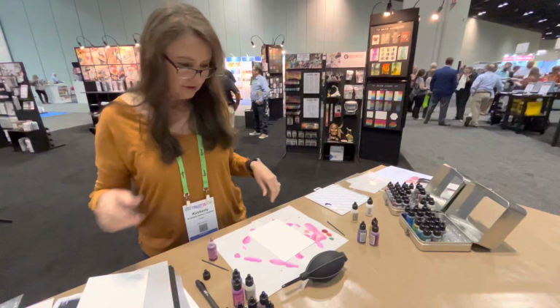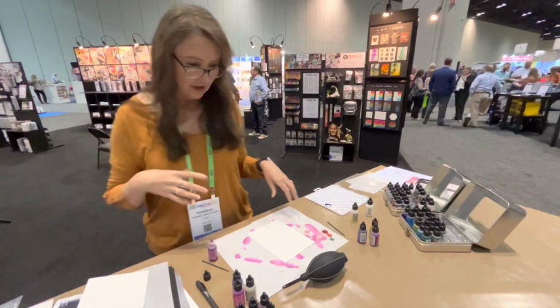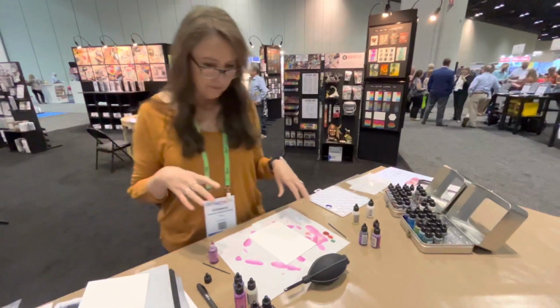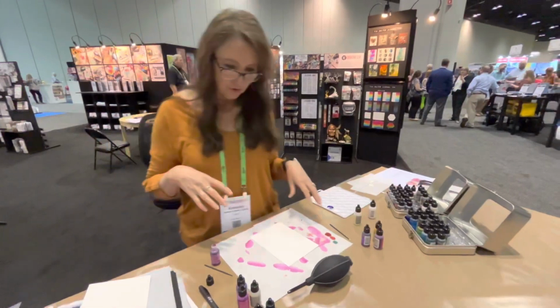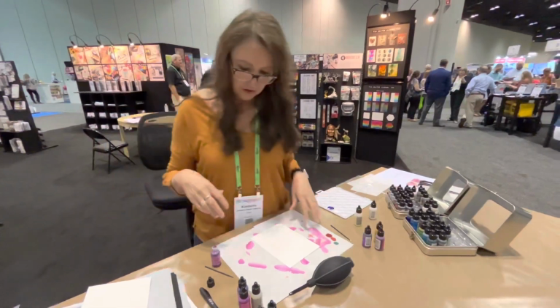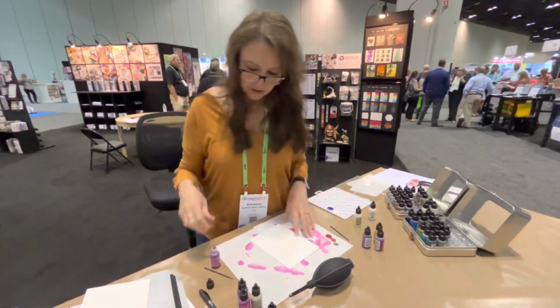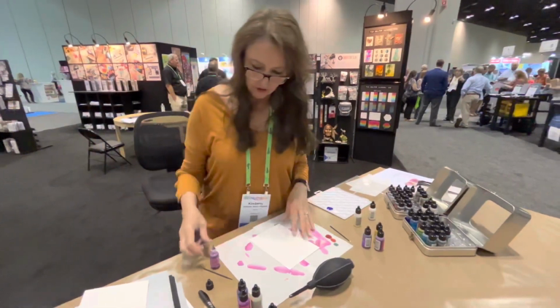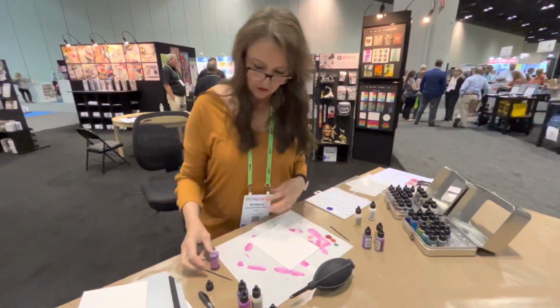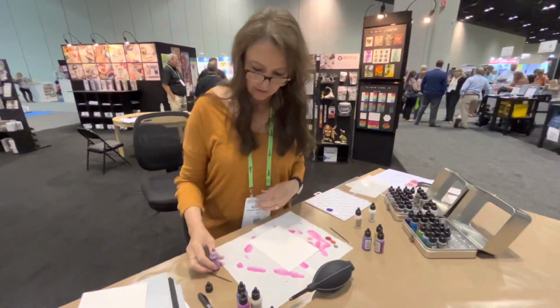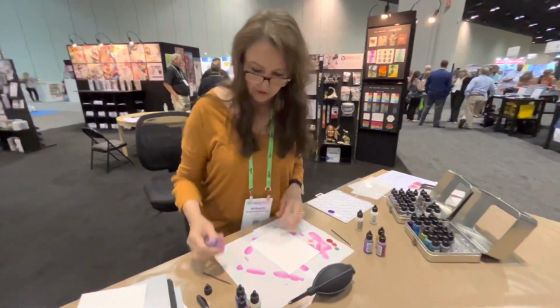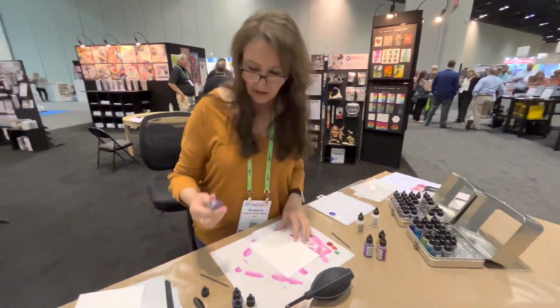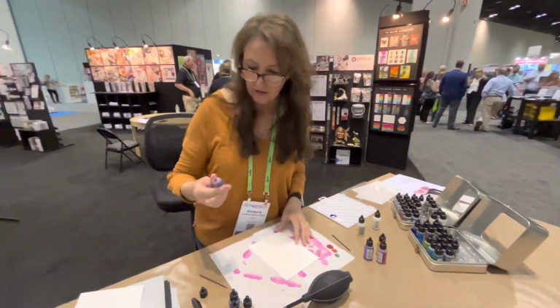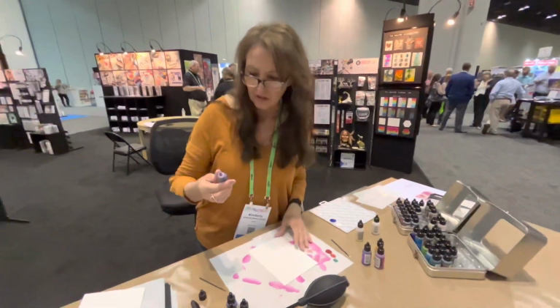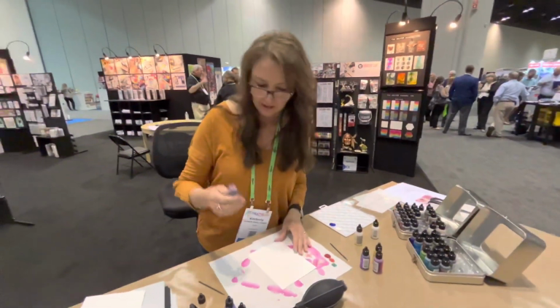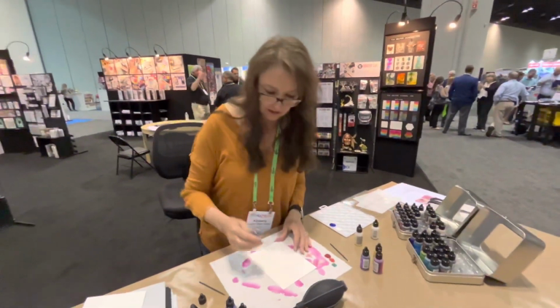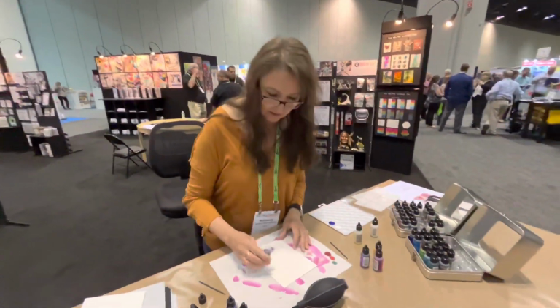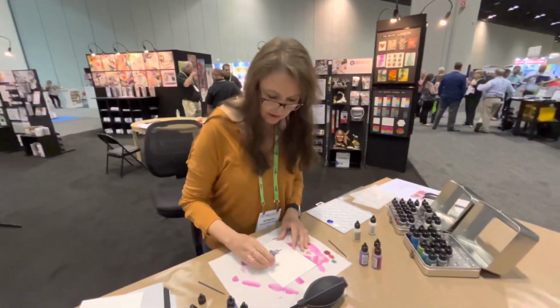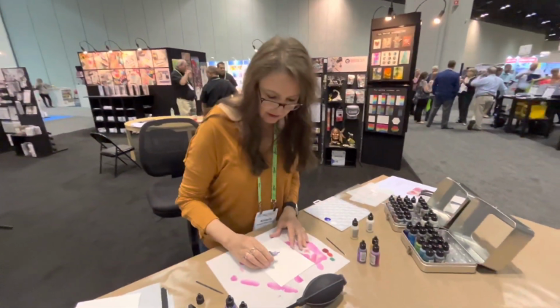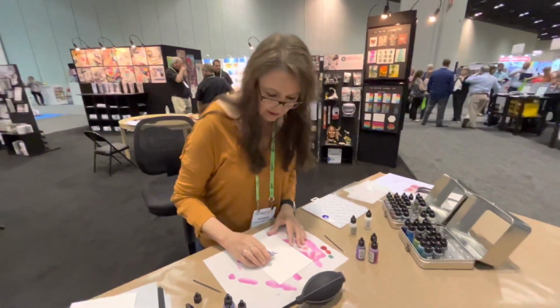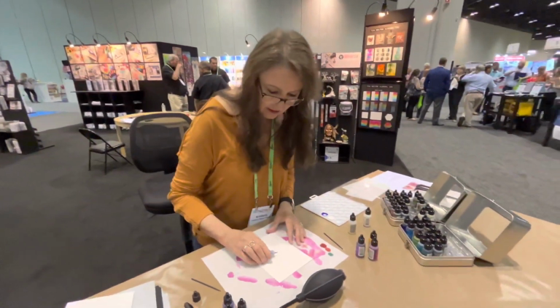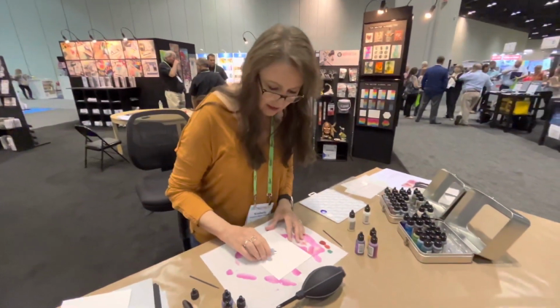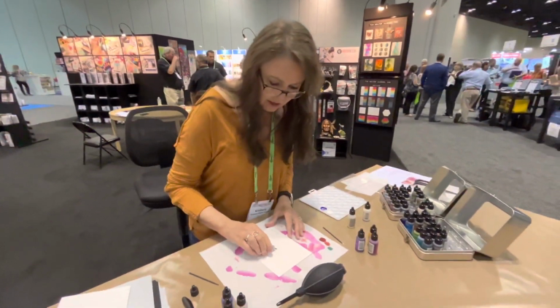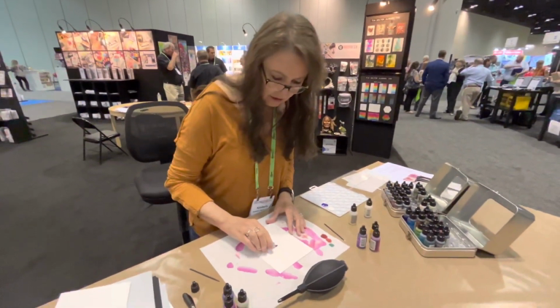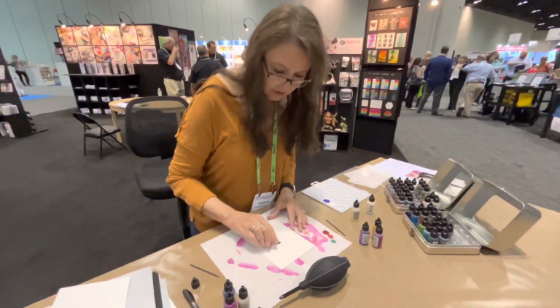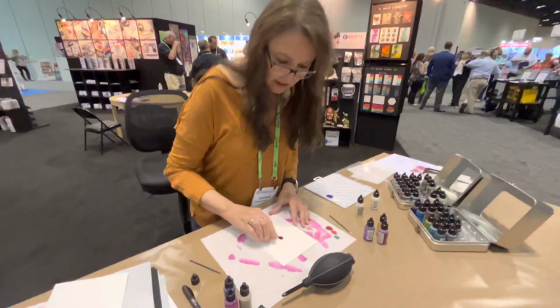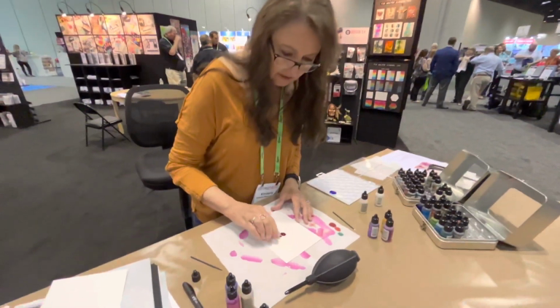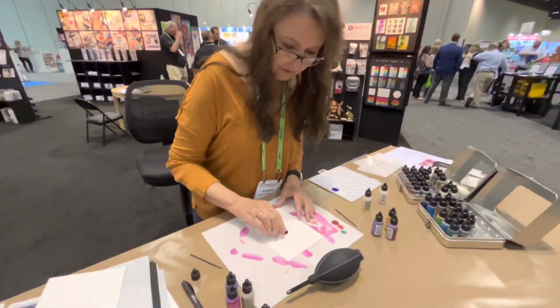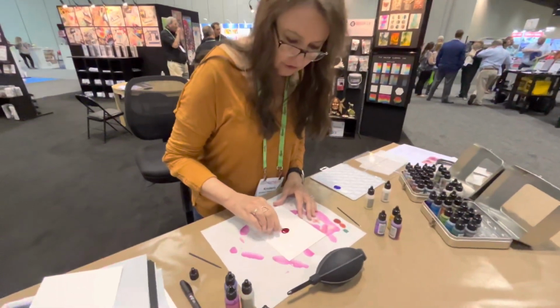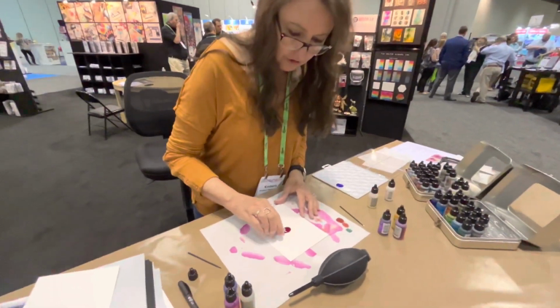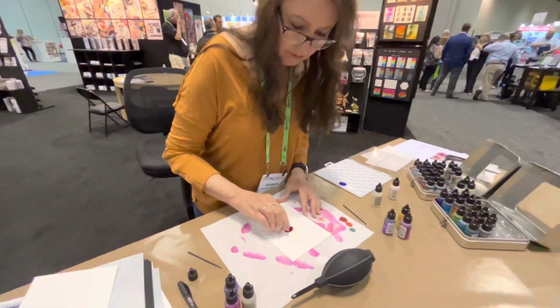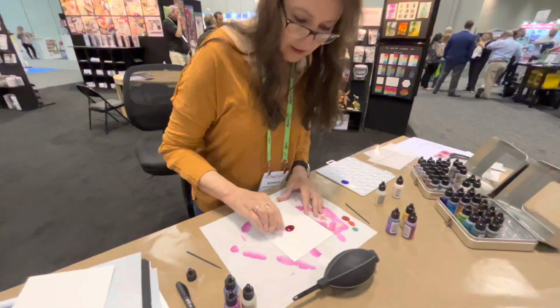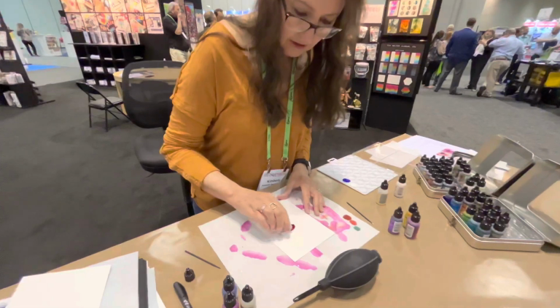There's non-porous surface, which is great for the alcohol ink because it doesn't soak in. It flows really well.